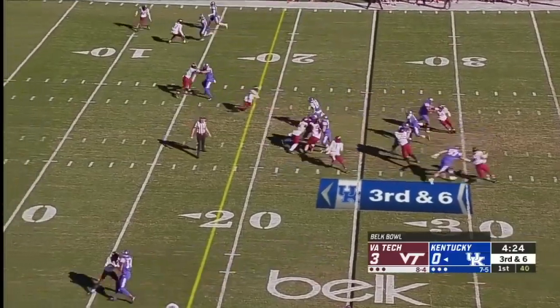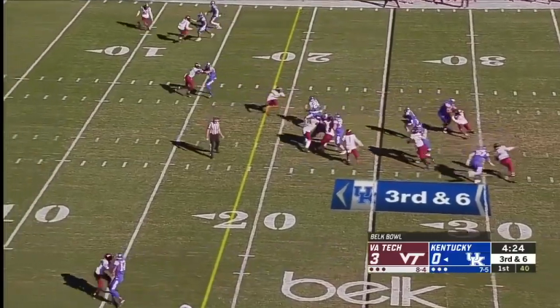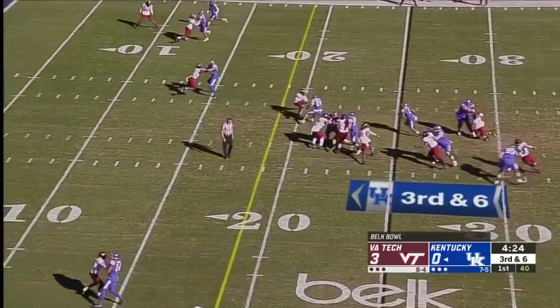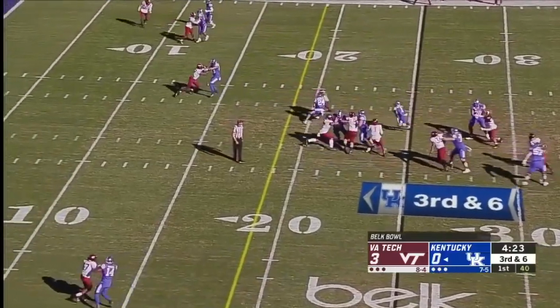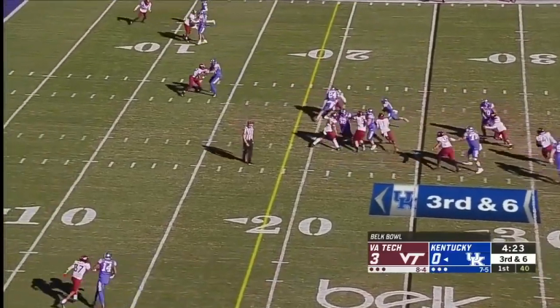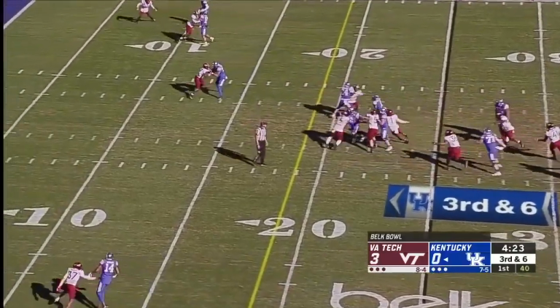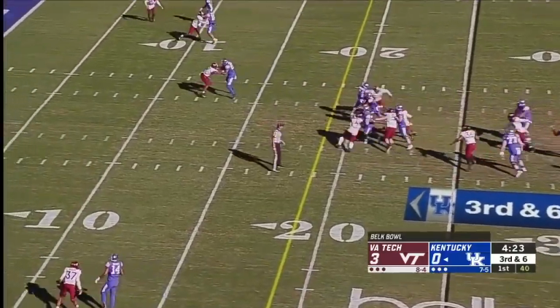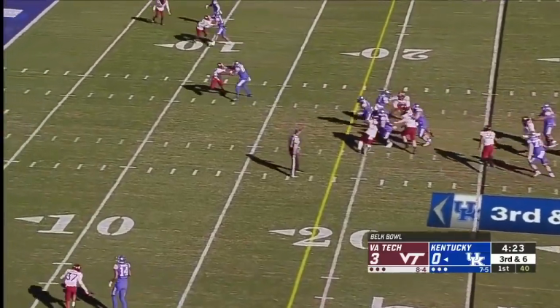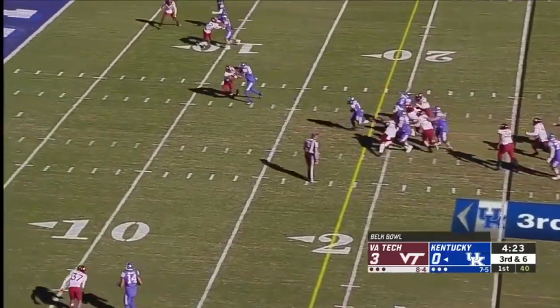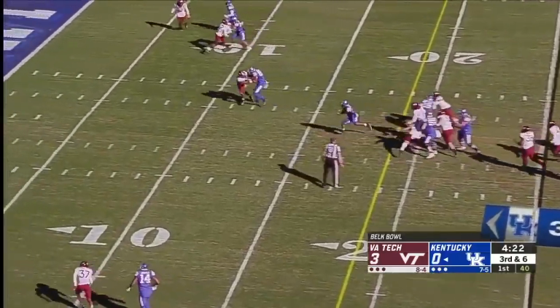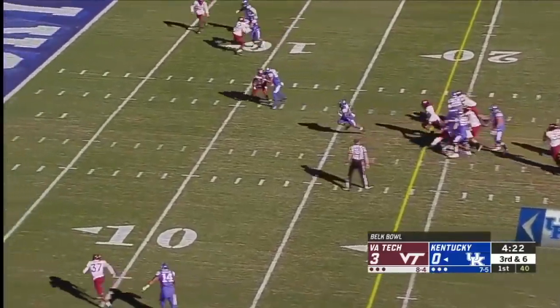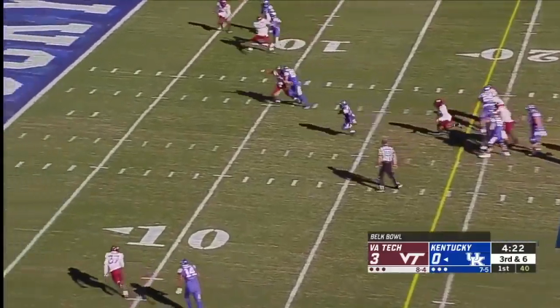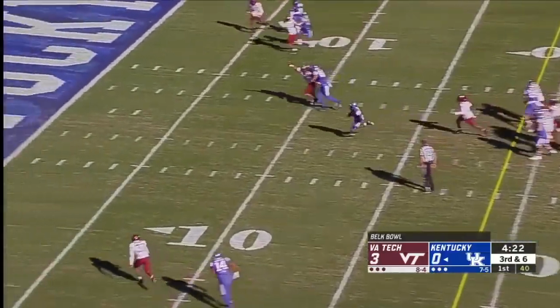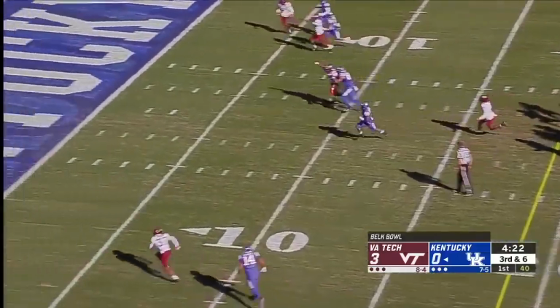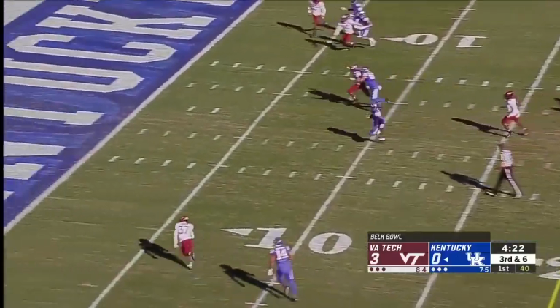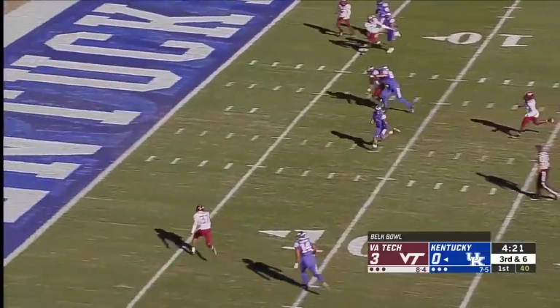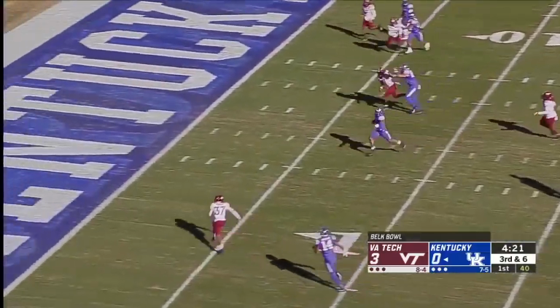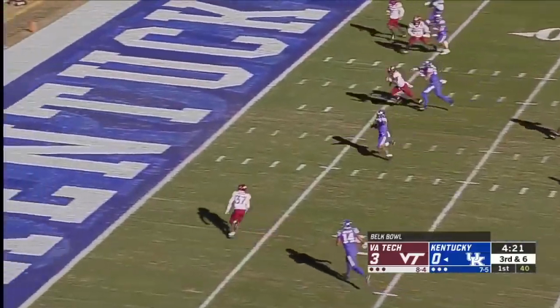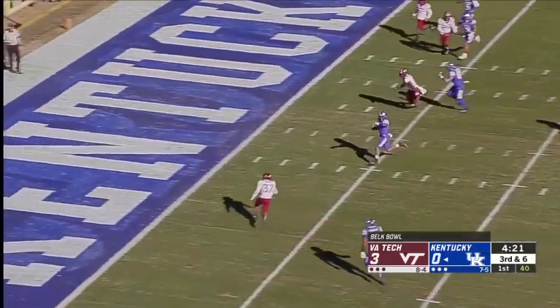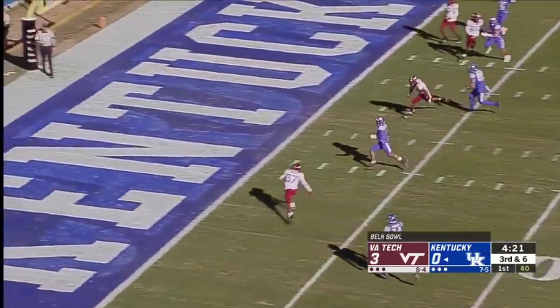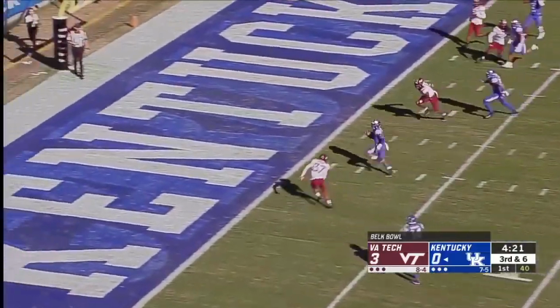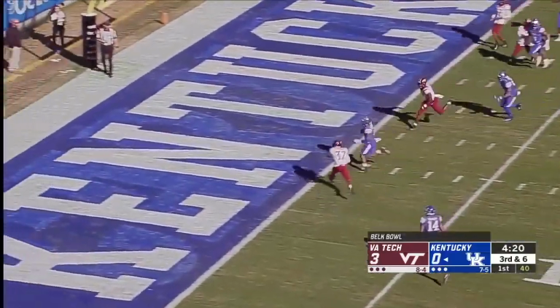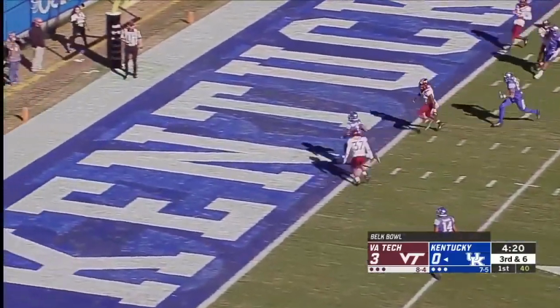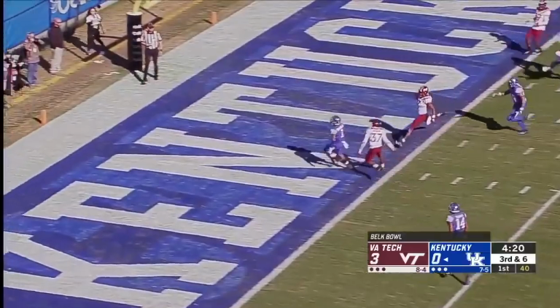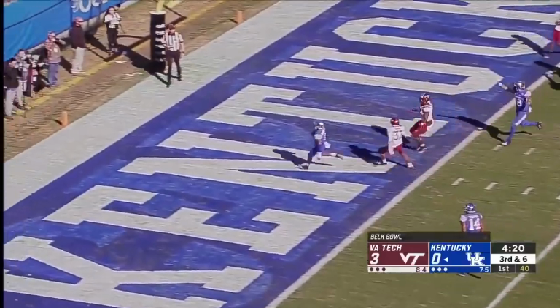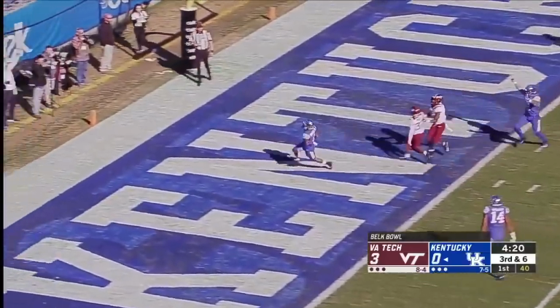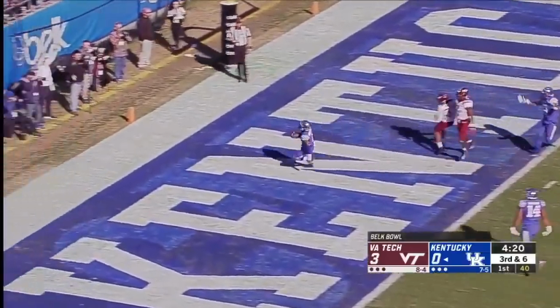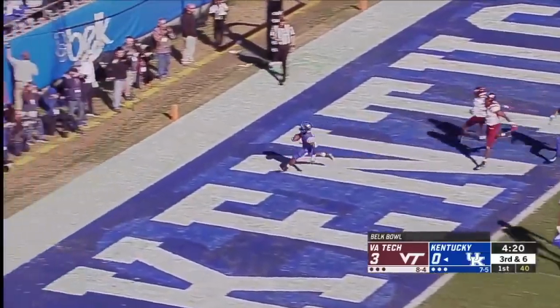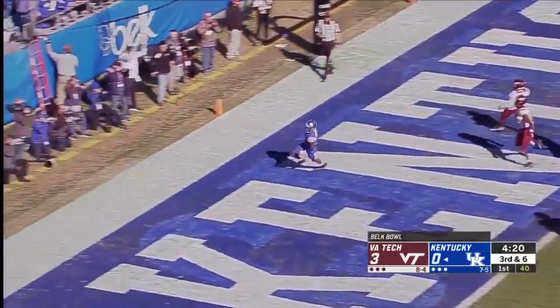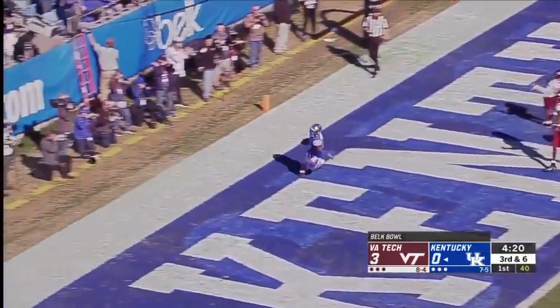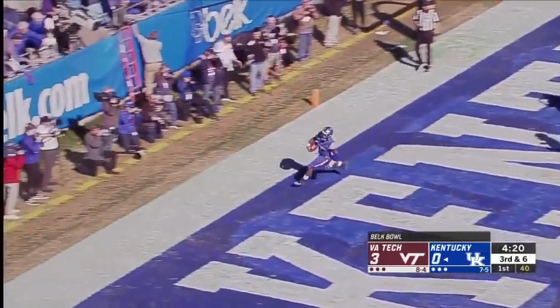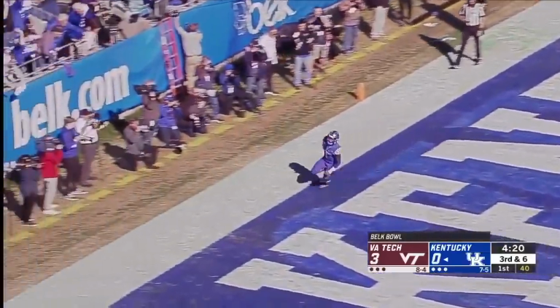Bowden — bing — hall up the middle. Bowden with the burst. Touchdown, Kentucky.